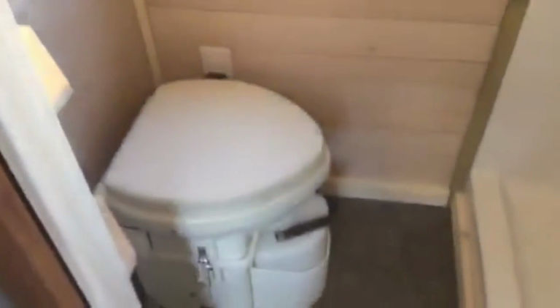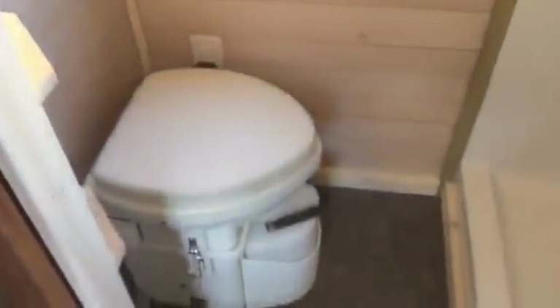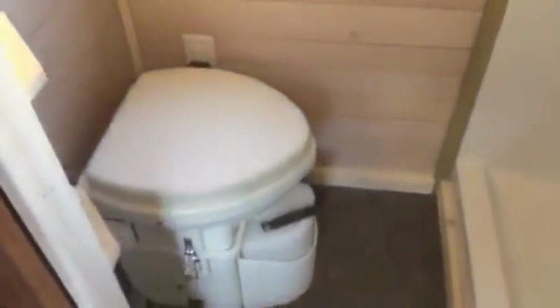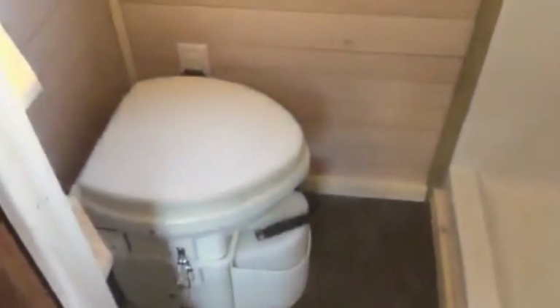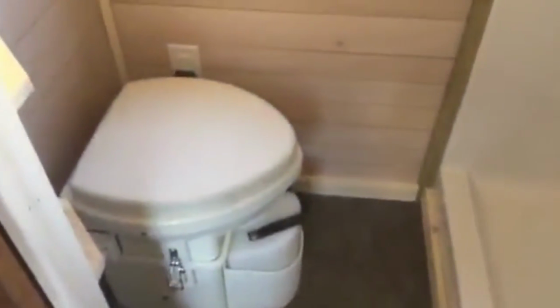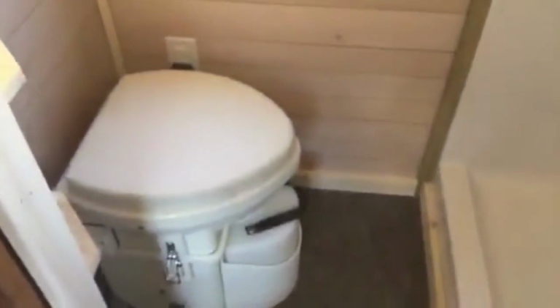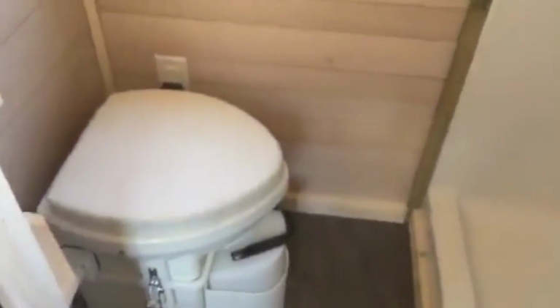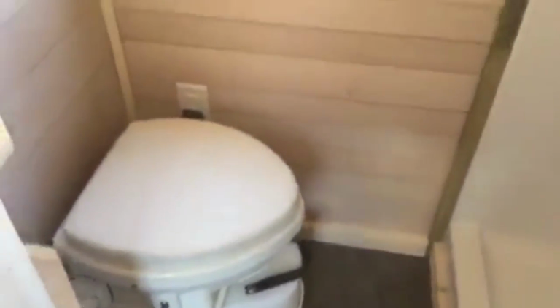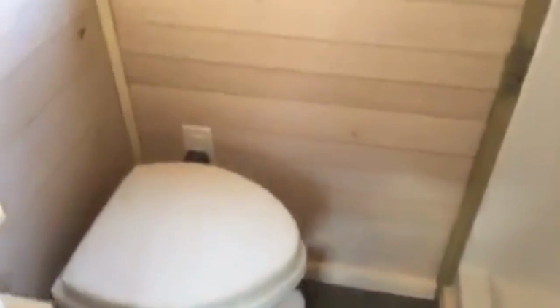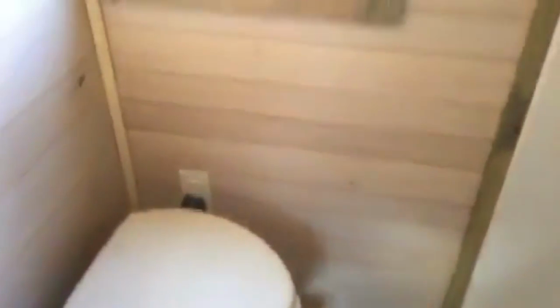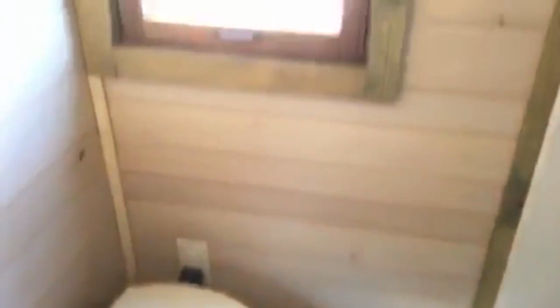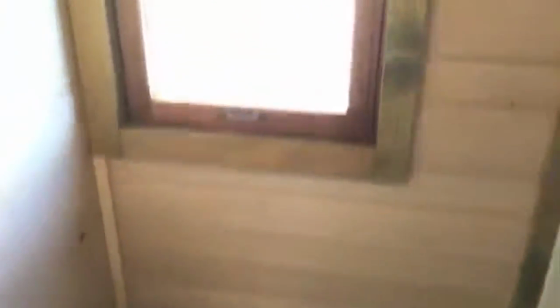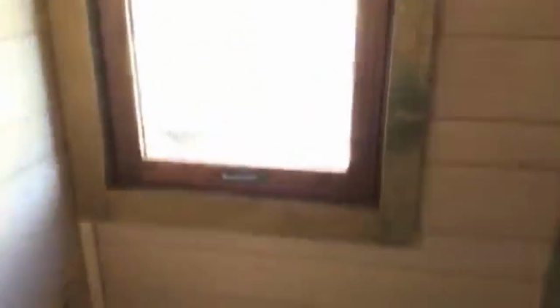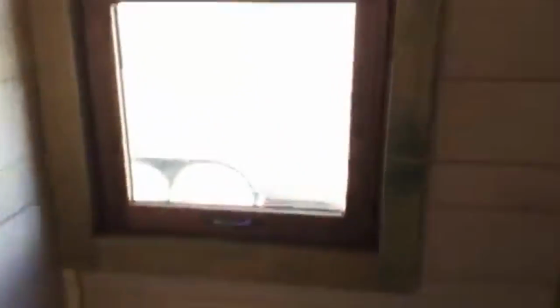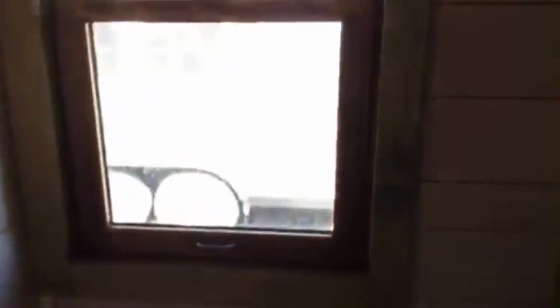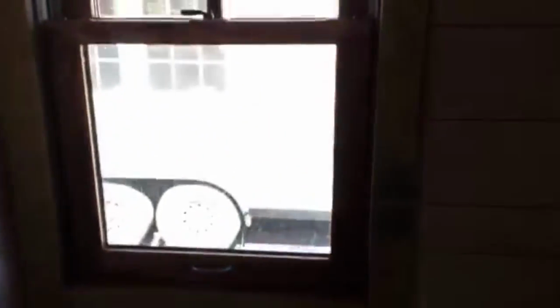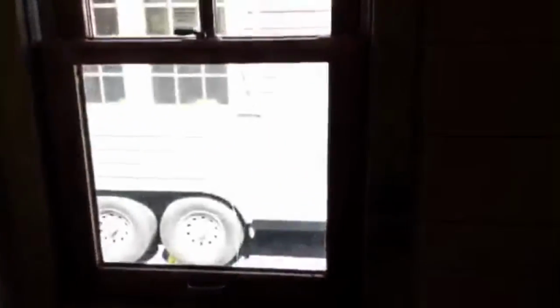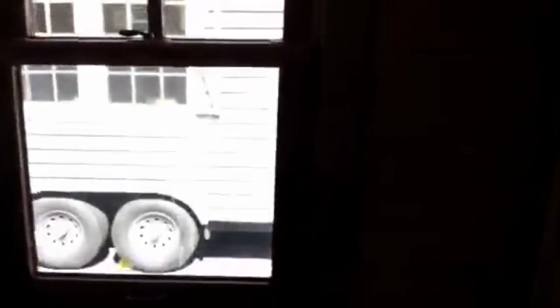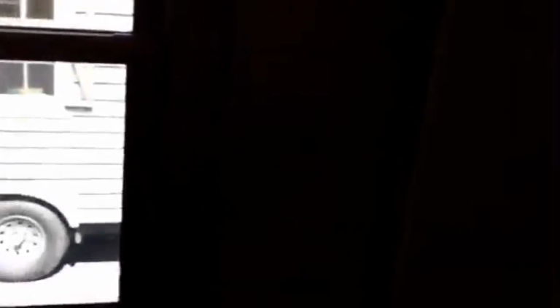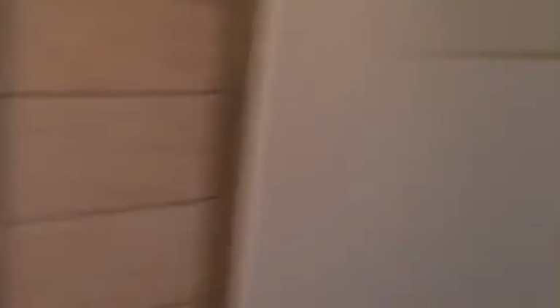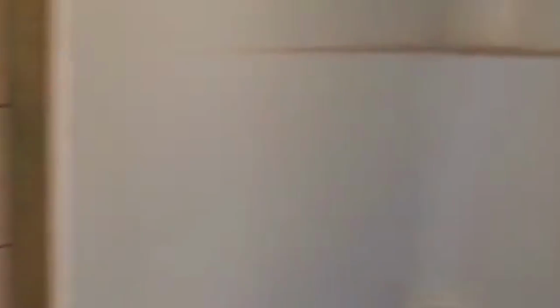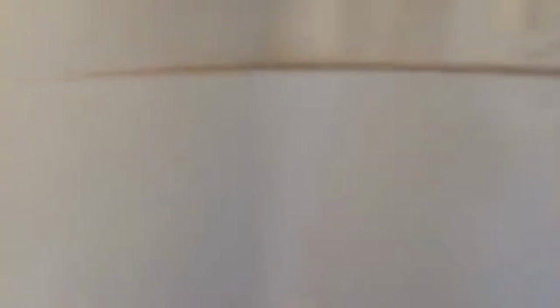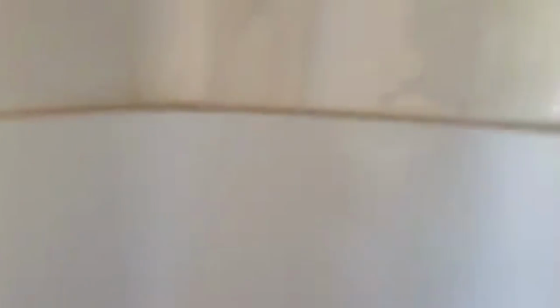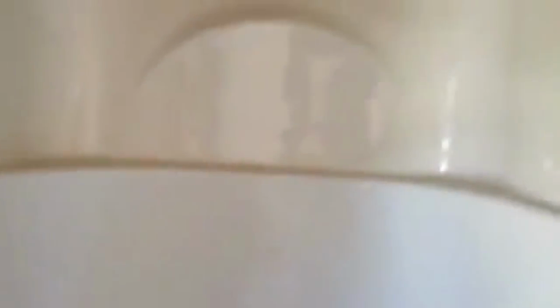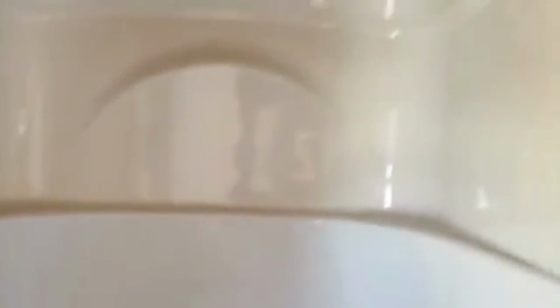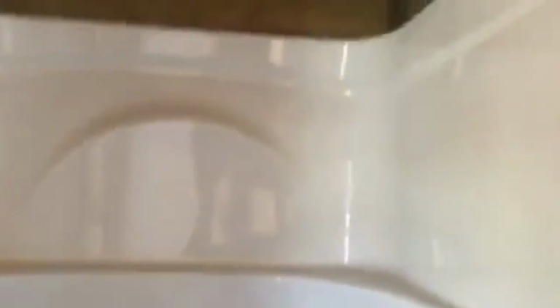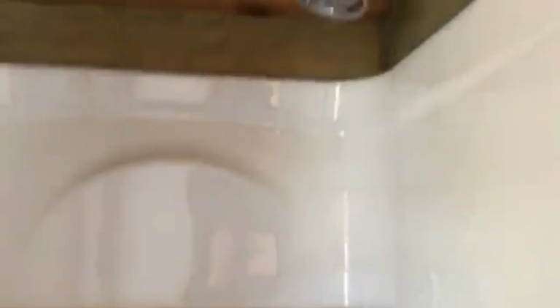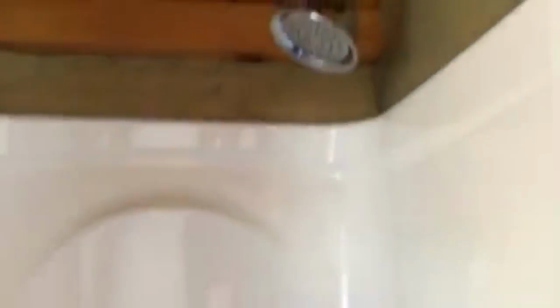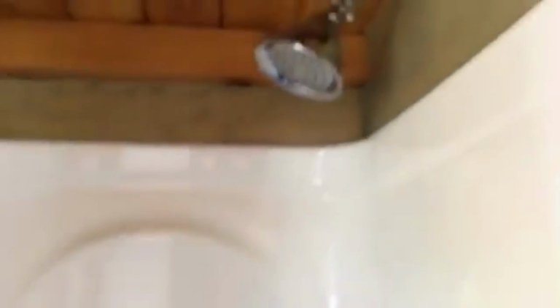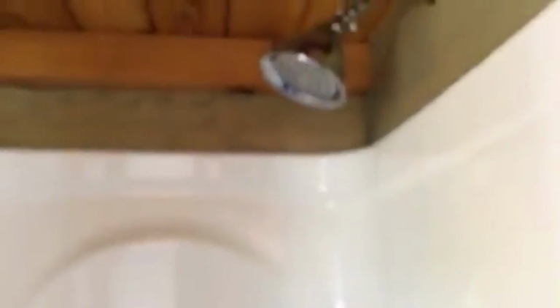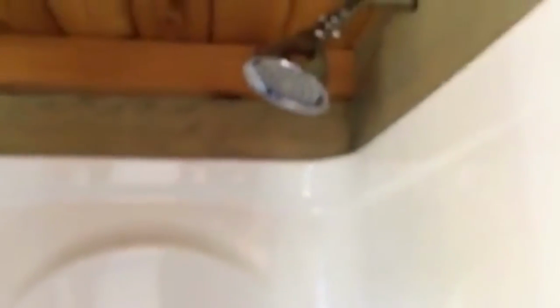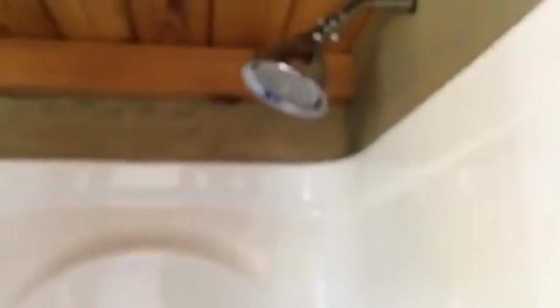There's a composting toilet, so you've got a place to go to the bathroom. There's some nice light in here, and you get a full shower with a nice shower head.